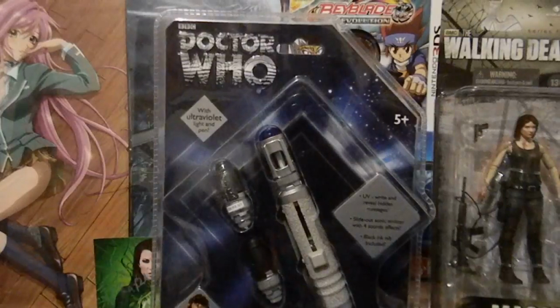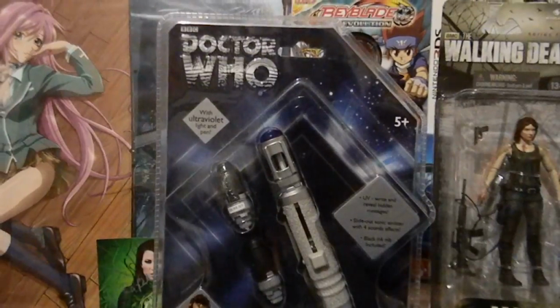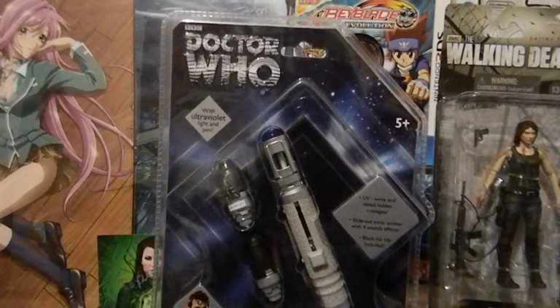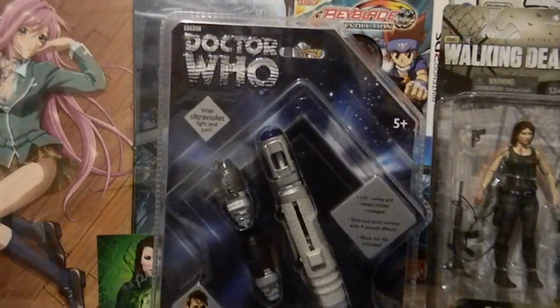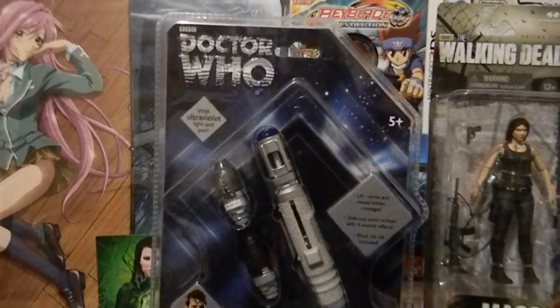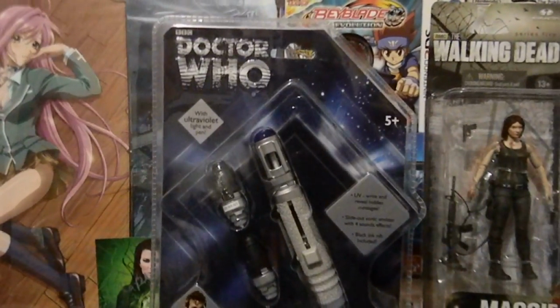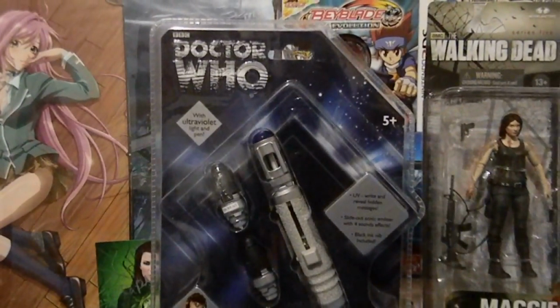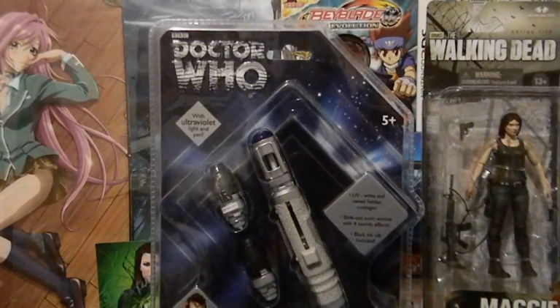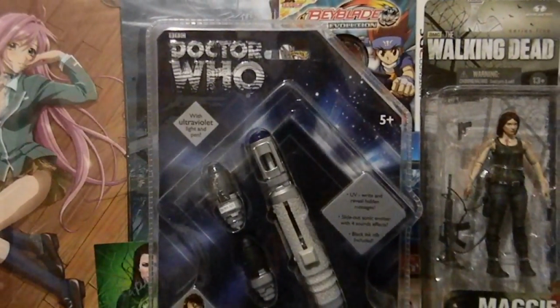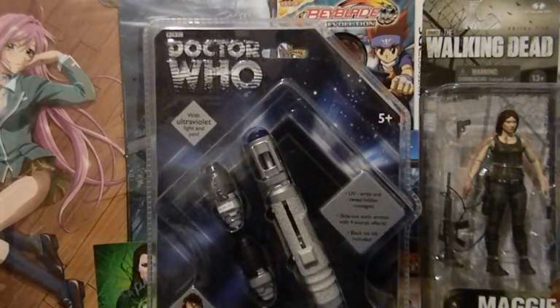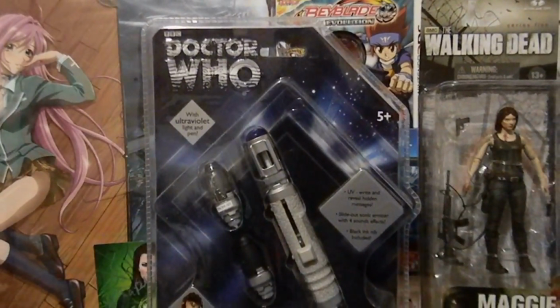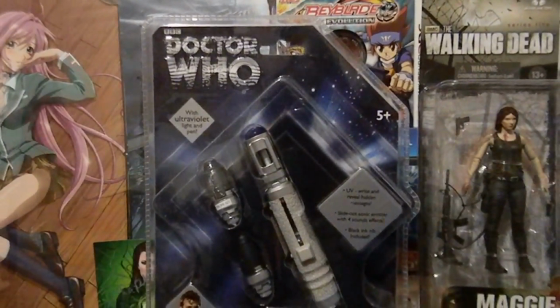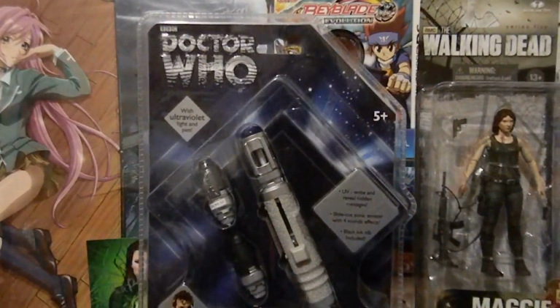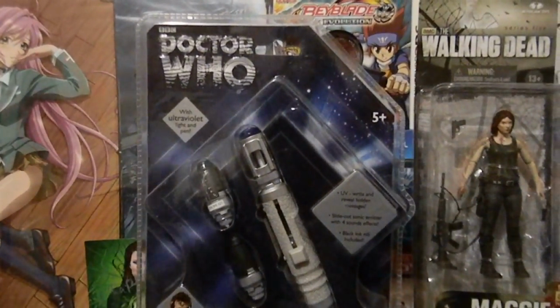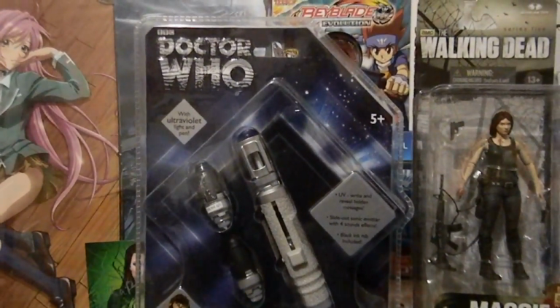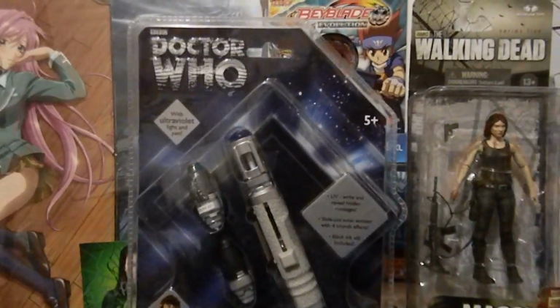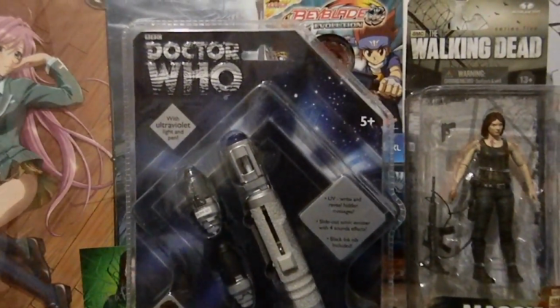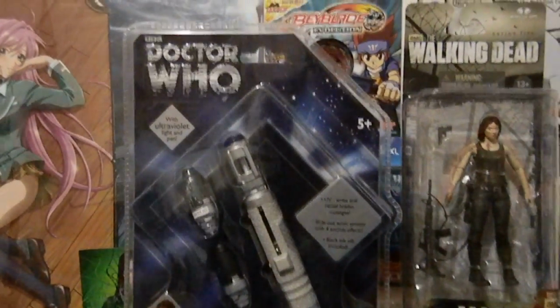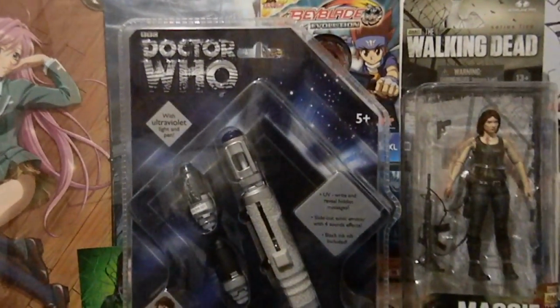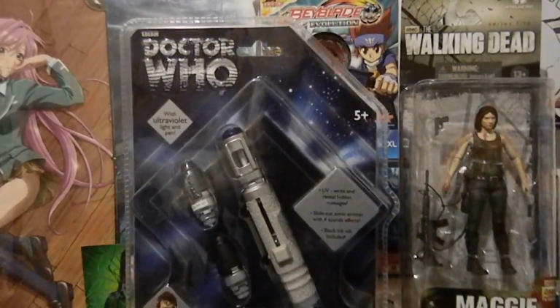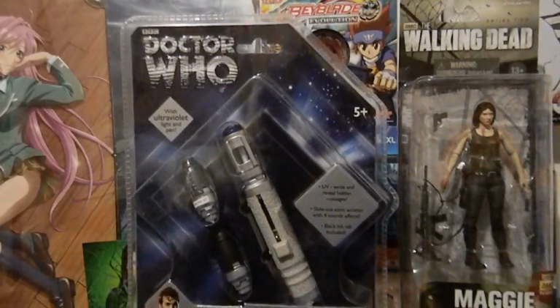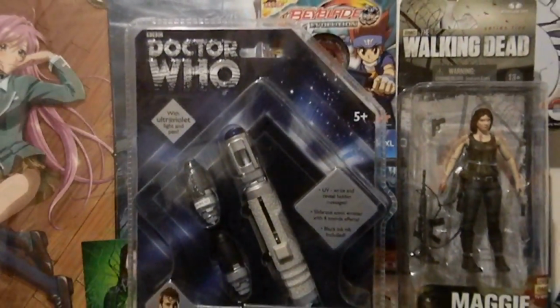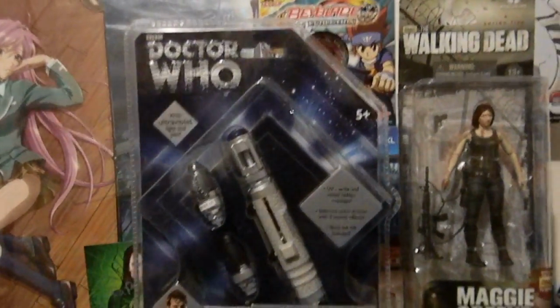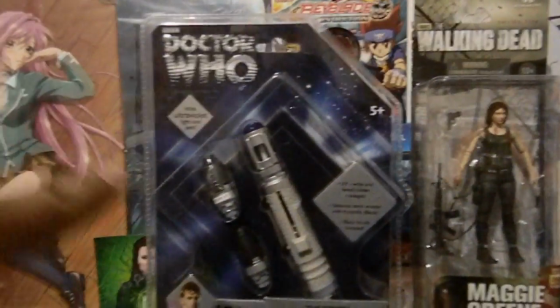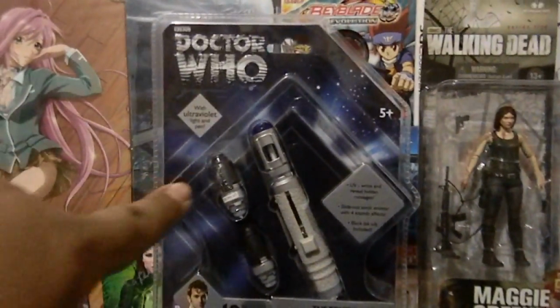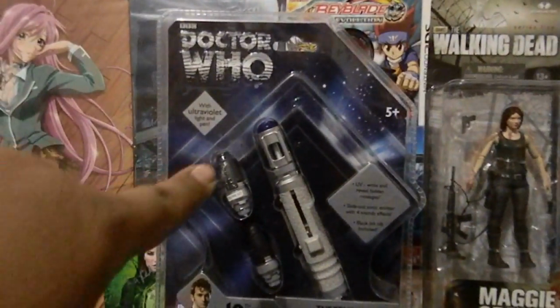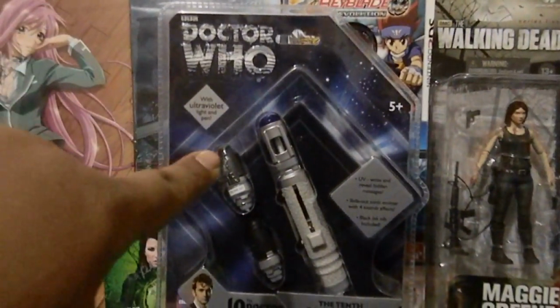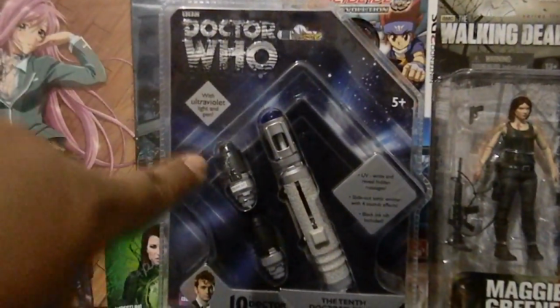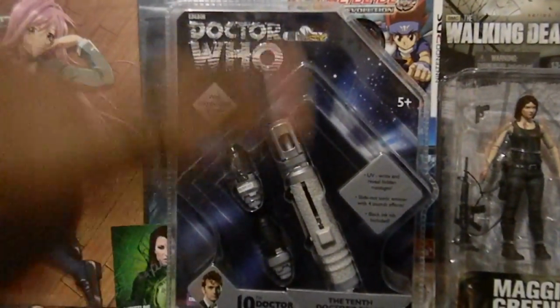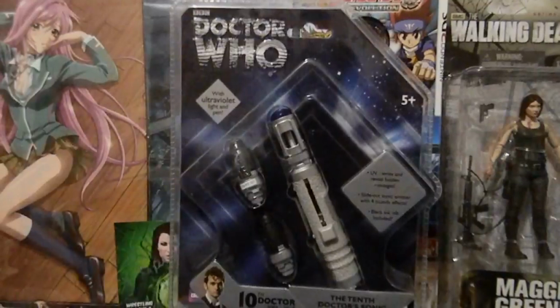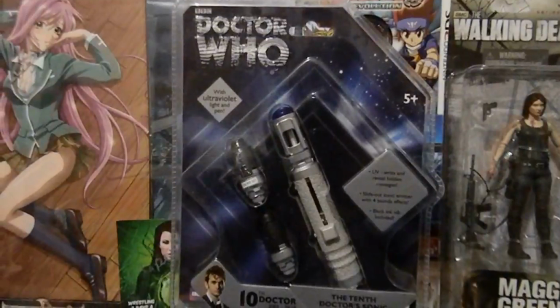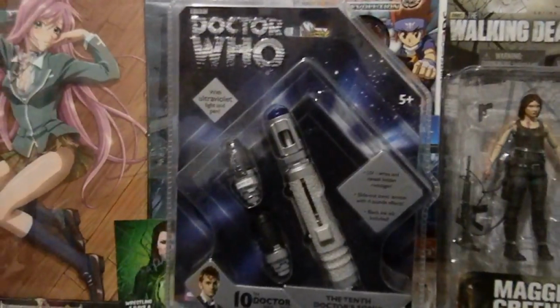On Sunday there was like a wall where everything was $5. This was originally marked for $30 and I got it for $5.